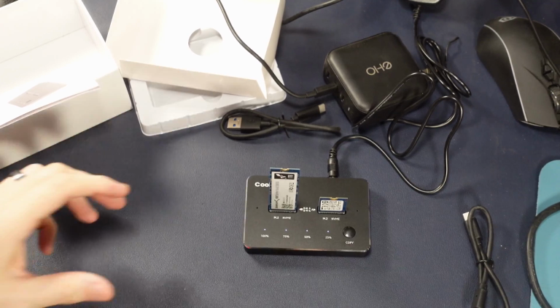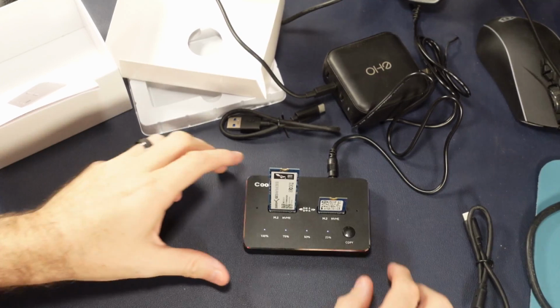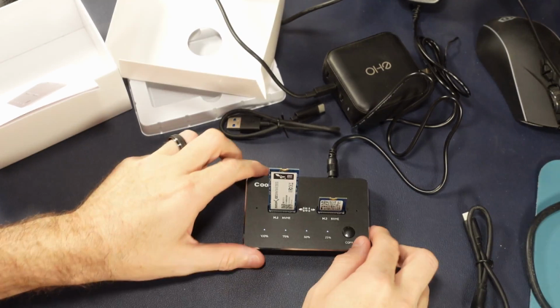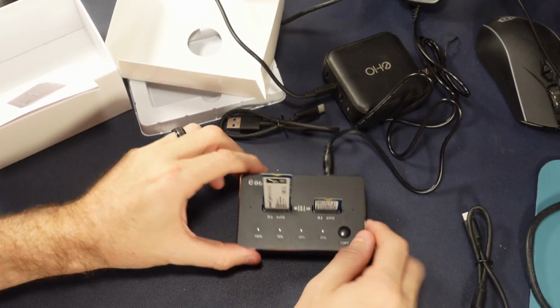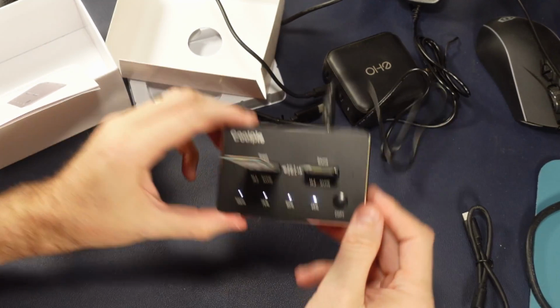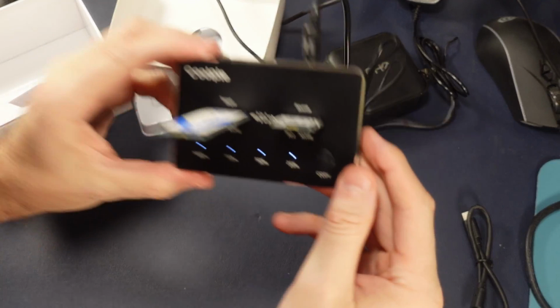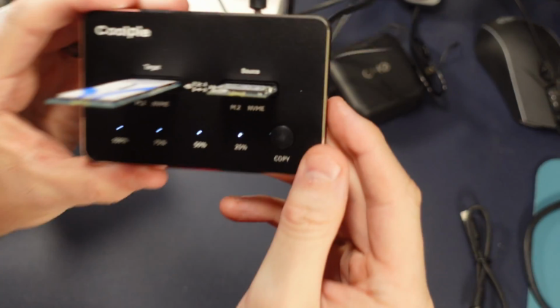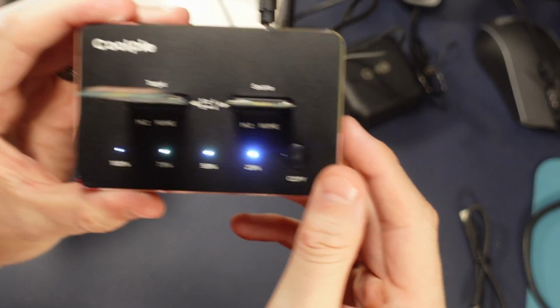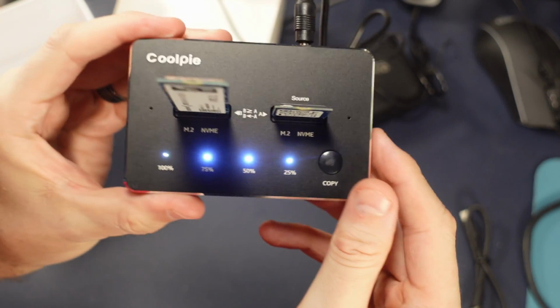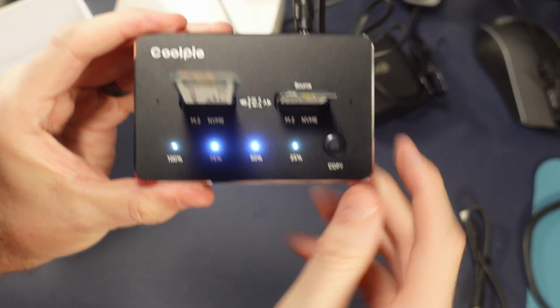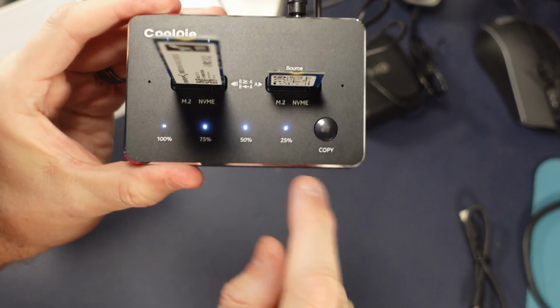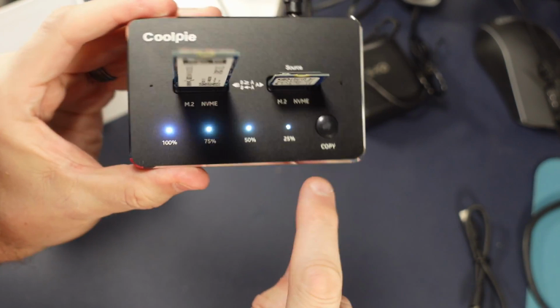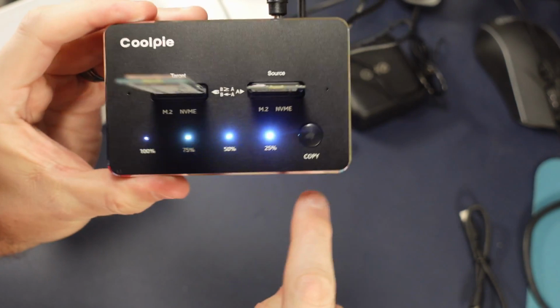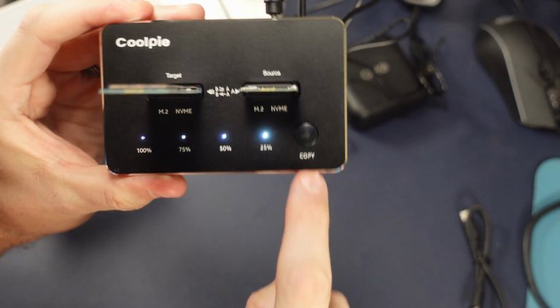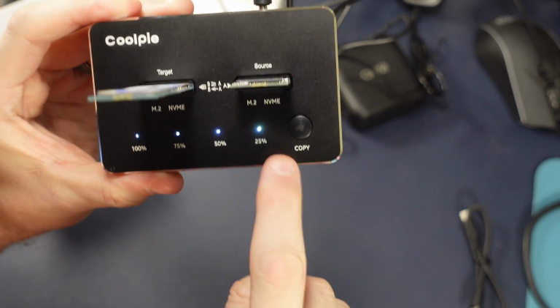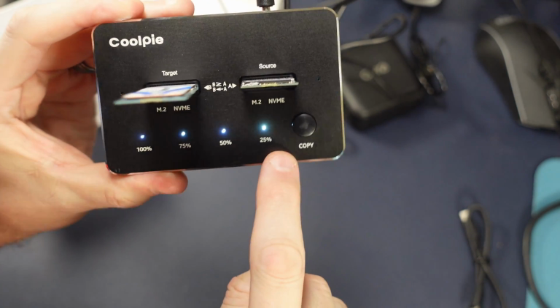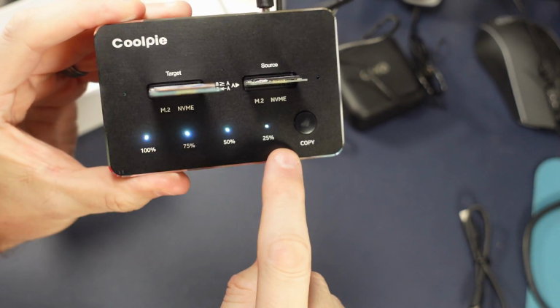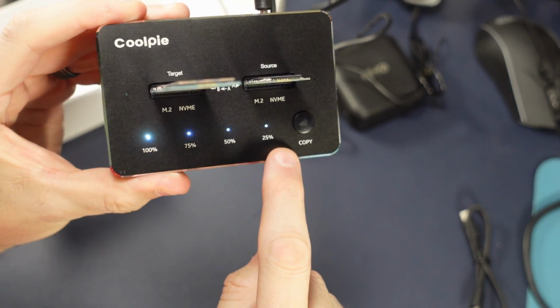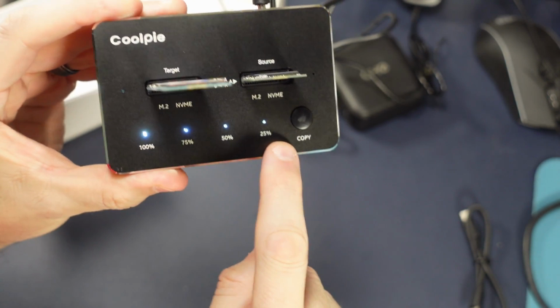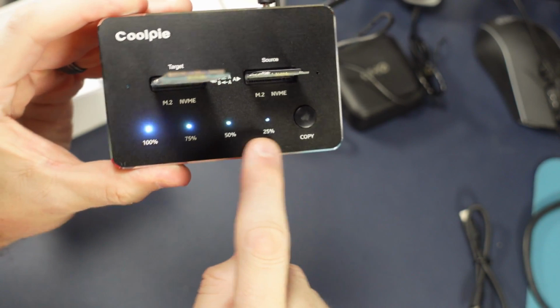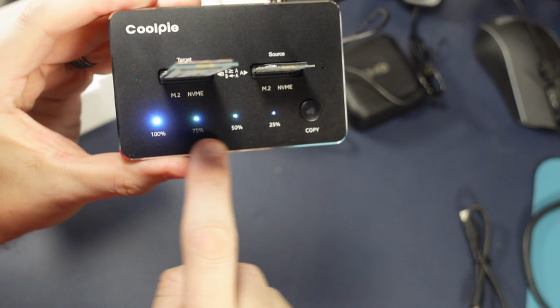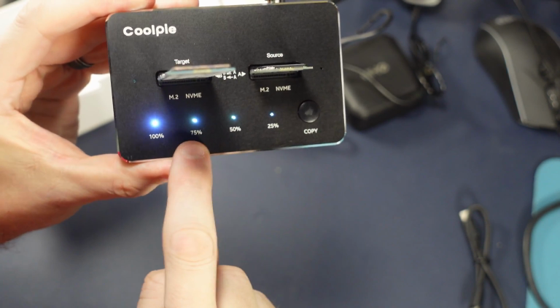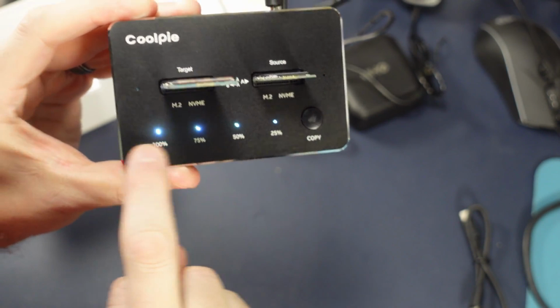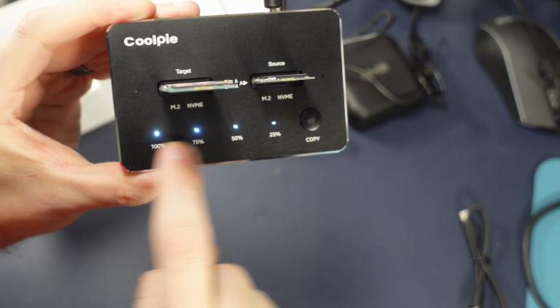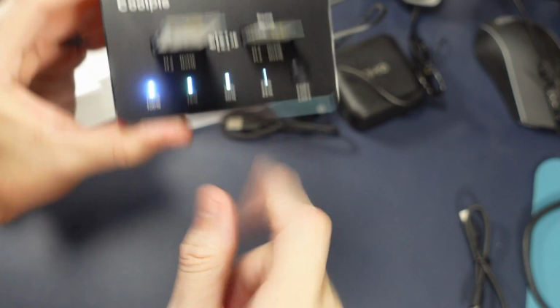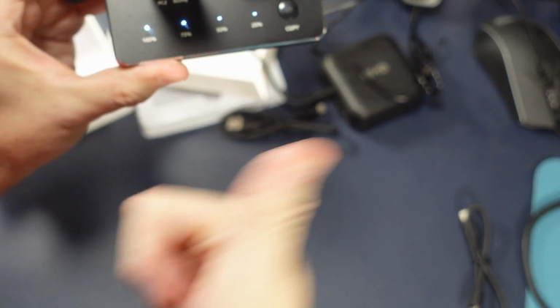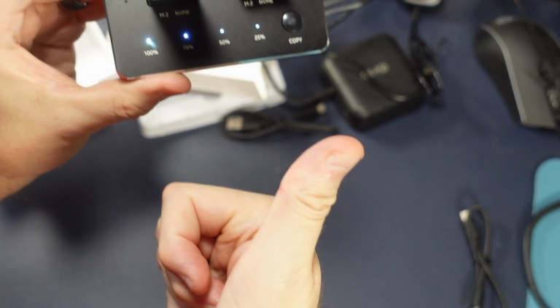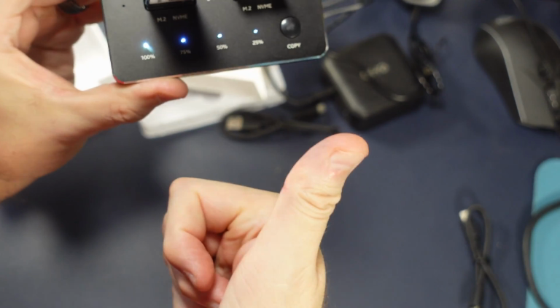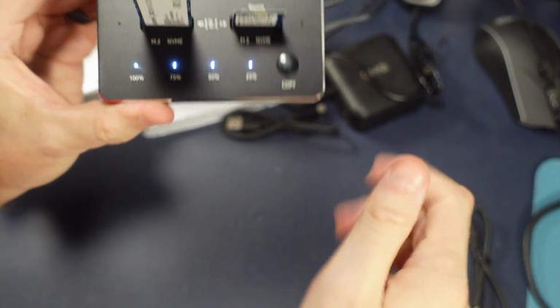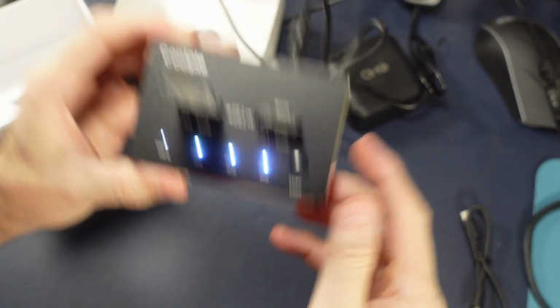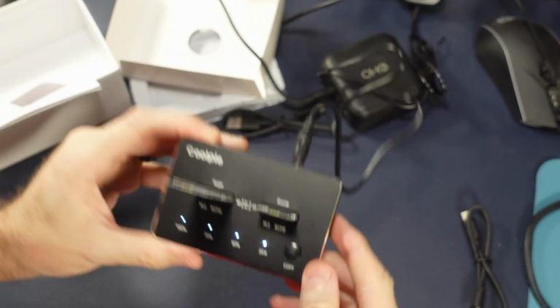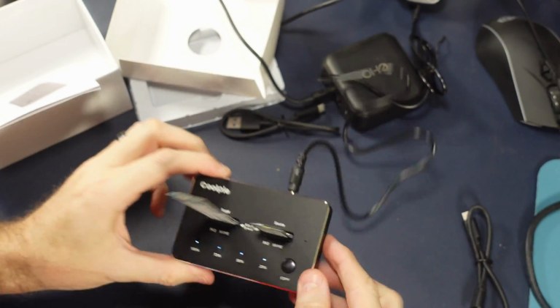Now you can see it's done. All of the lights are filled showing that the copy process is complete, and both blue lights are out on the drive. We've got a clean copy.